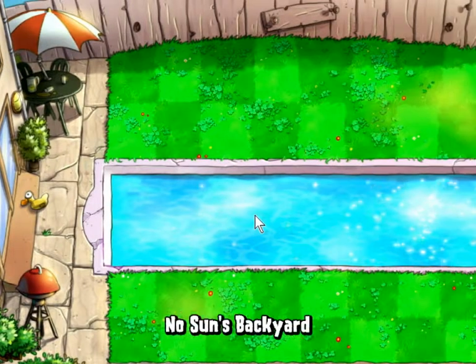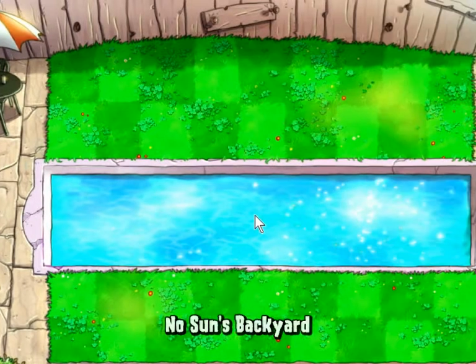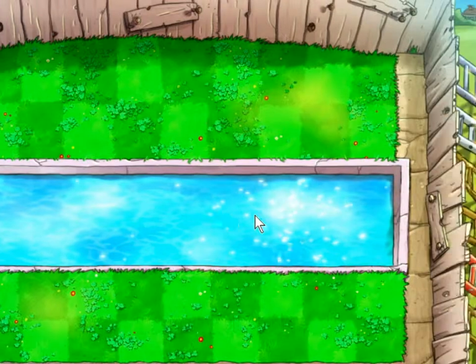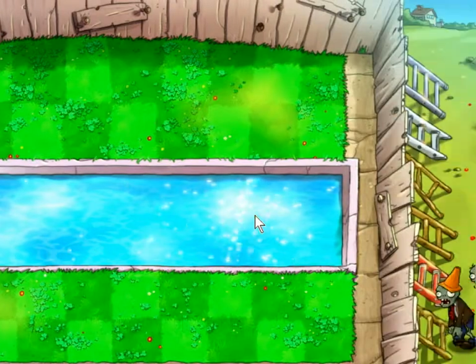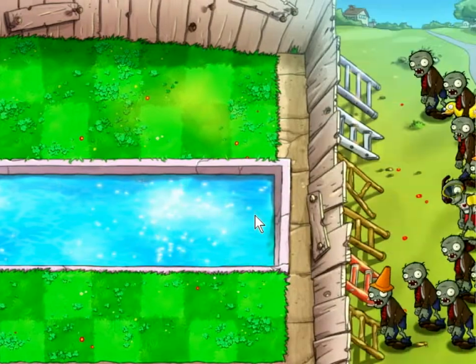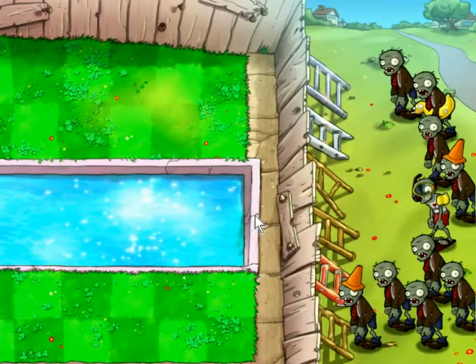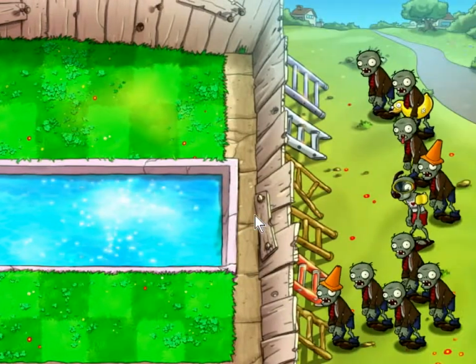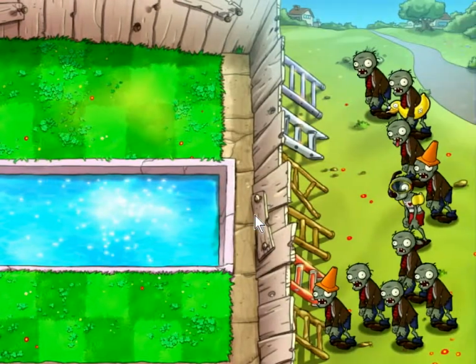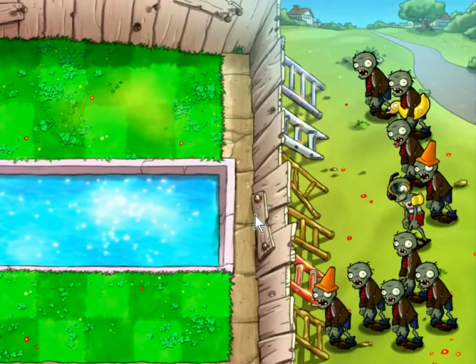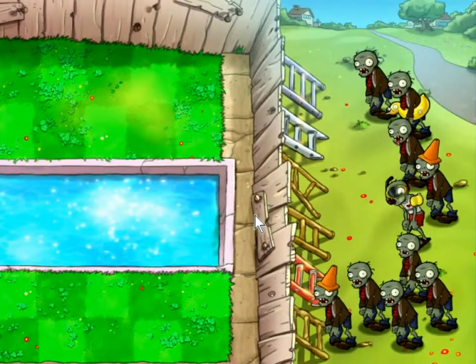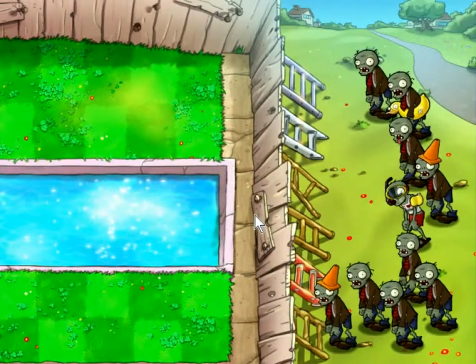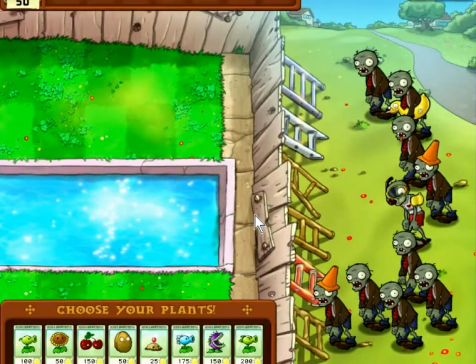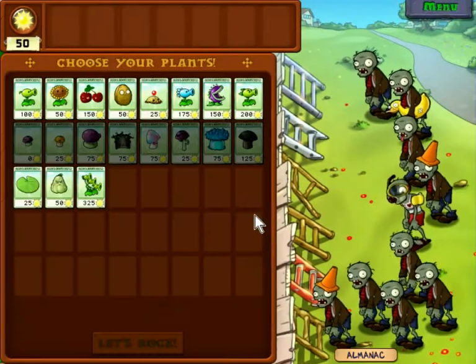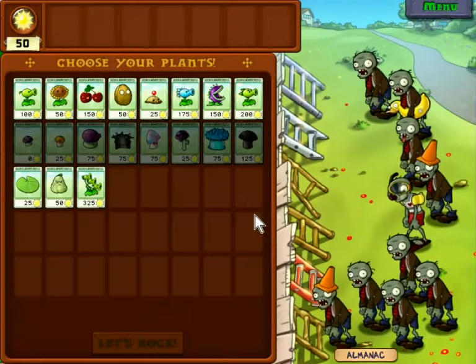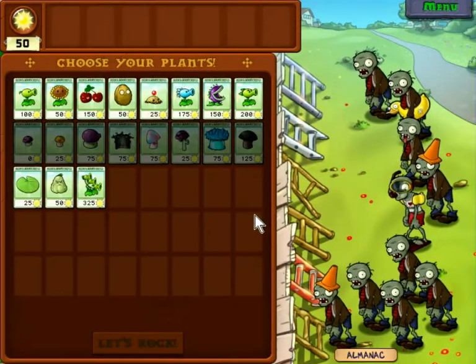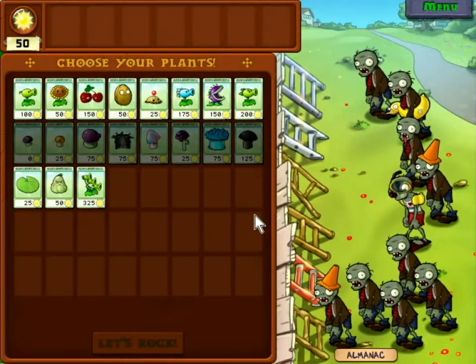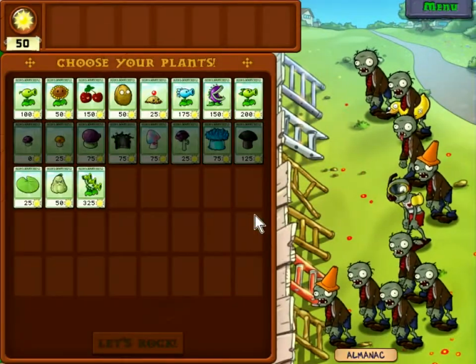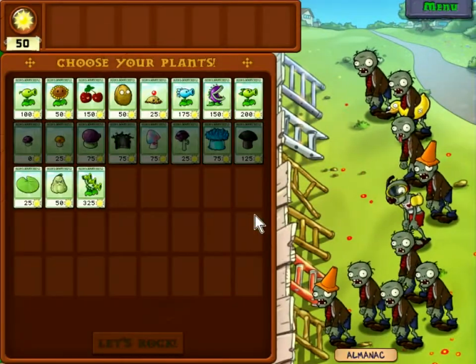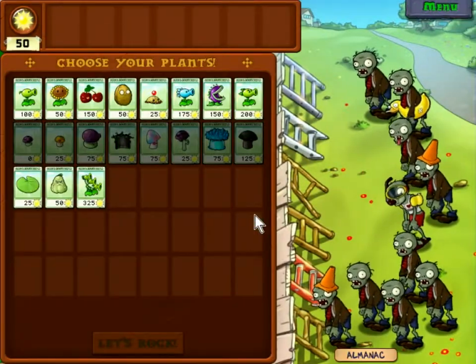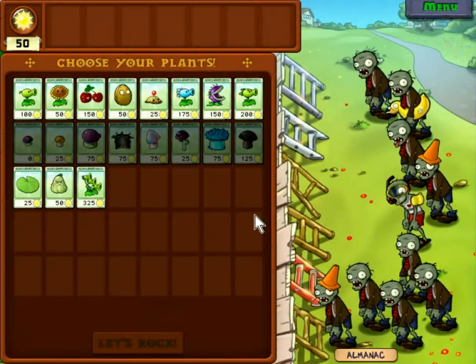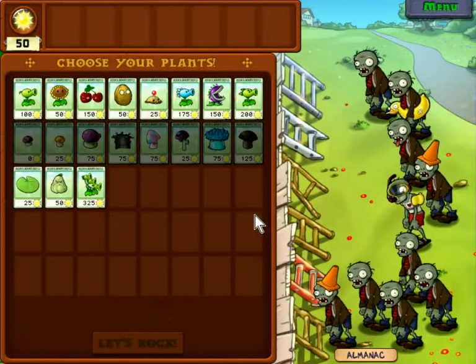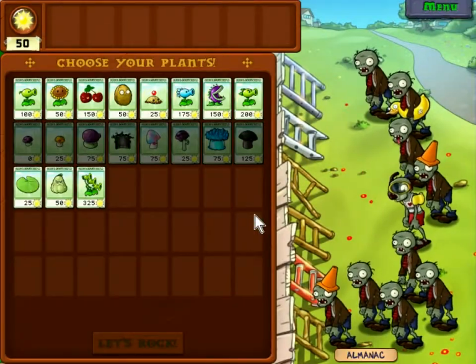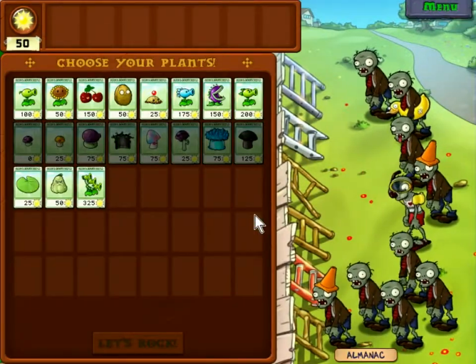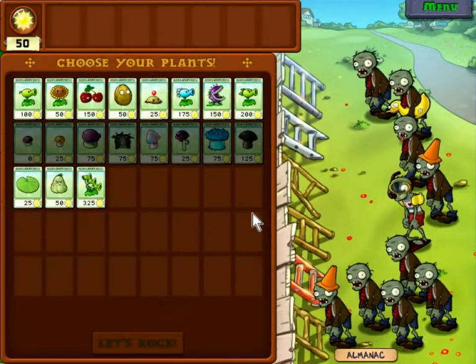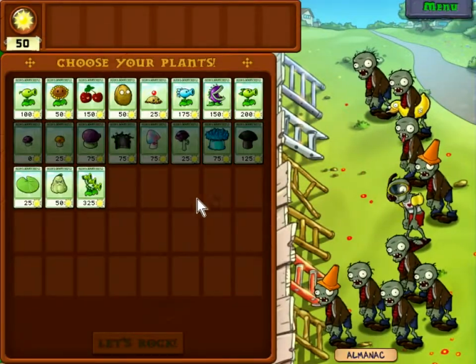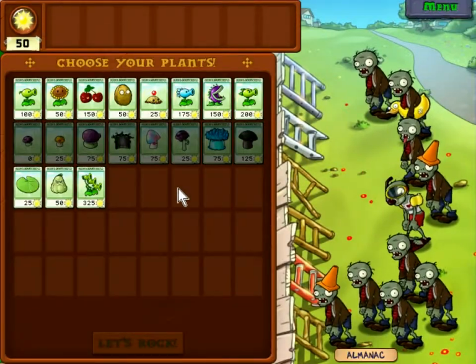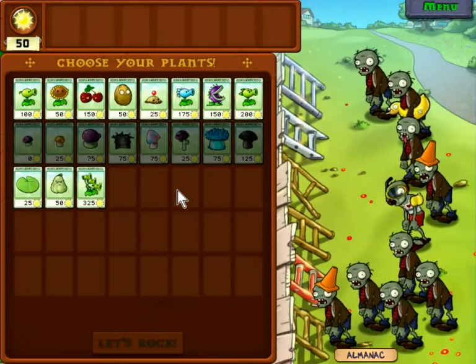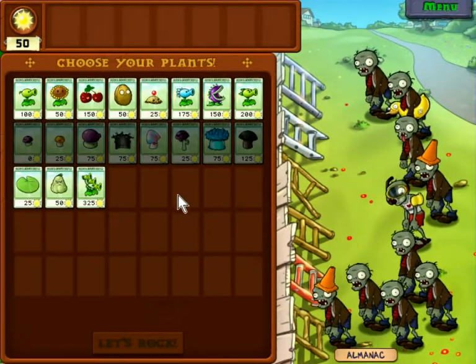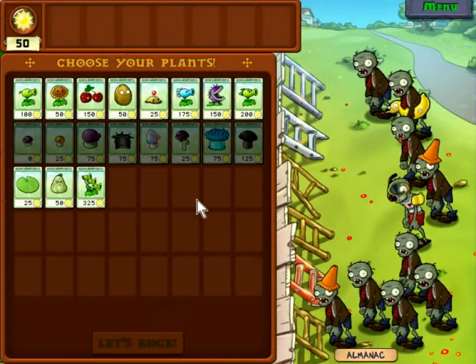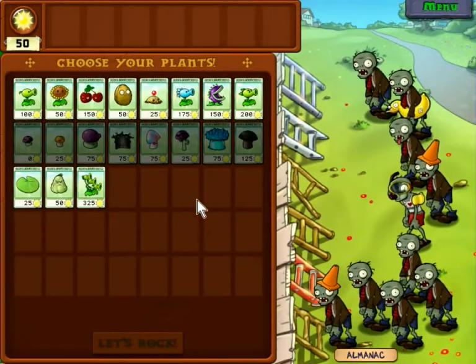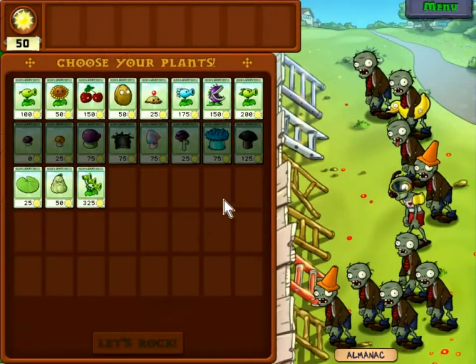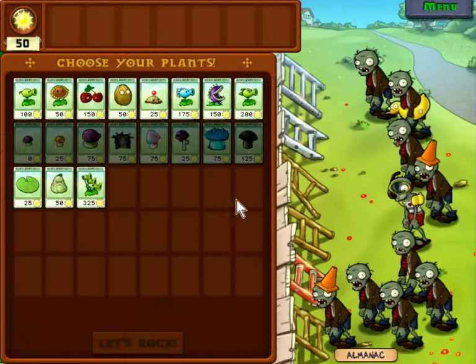Yoski Broskis, this is Zacloud, continuing my No Sun Challenge in Plants vs Zombies.